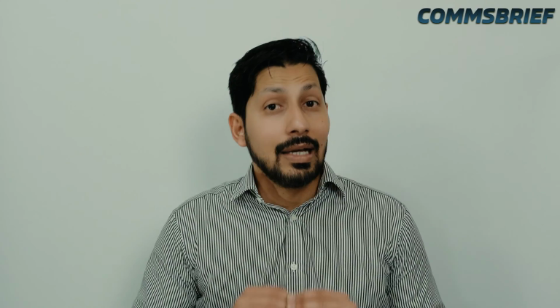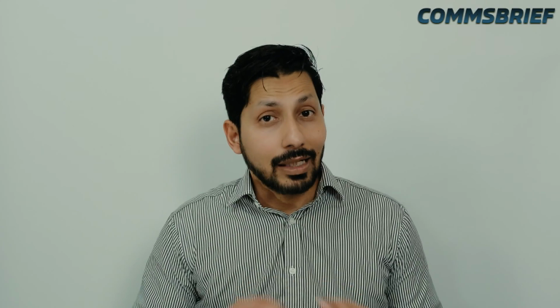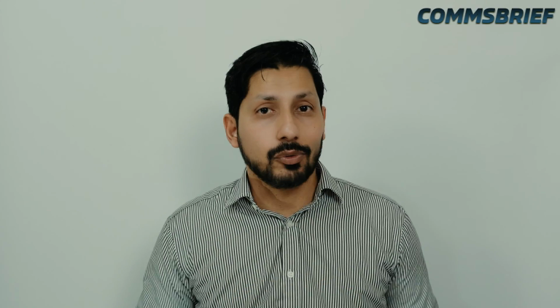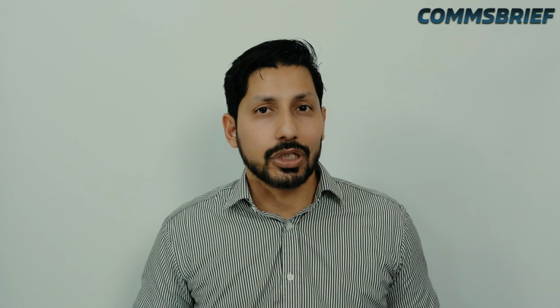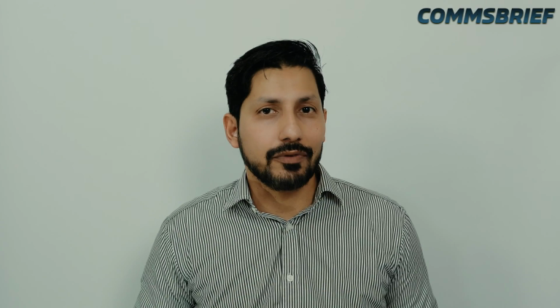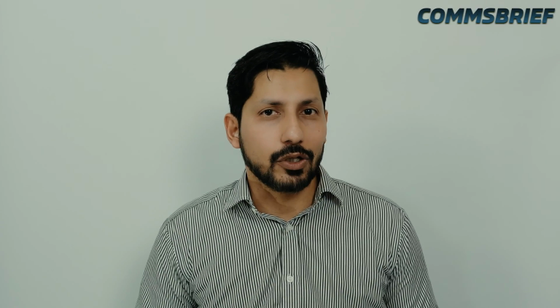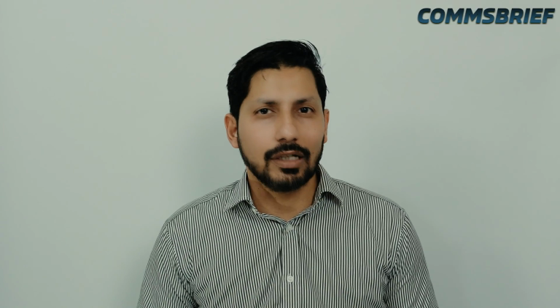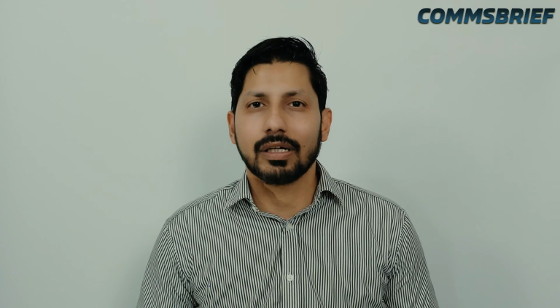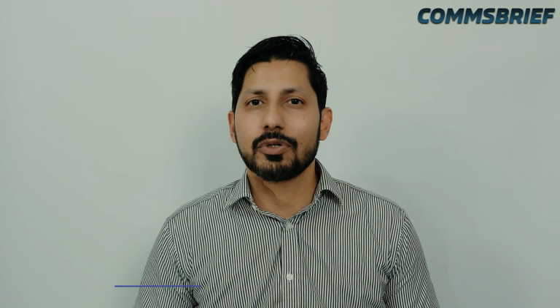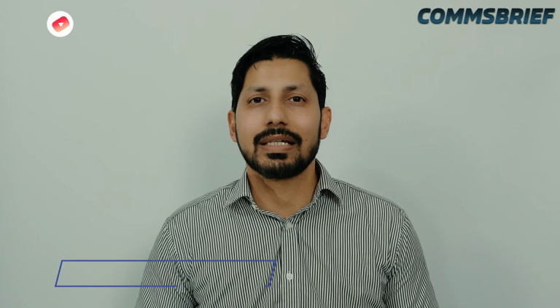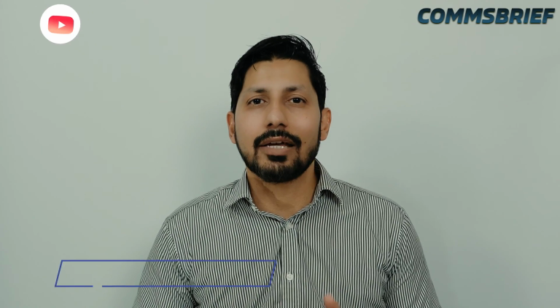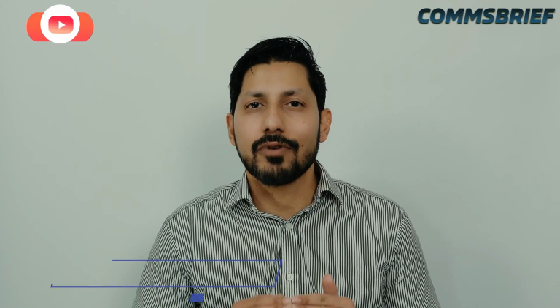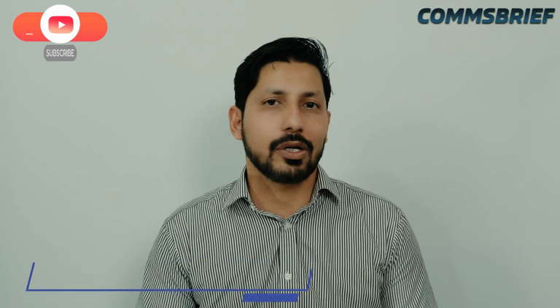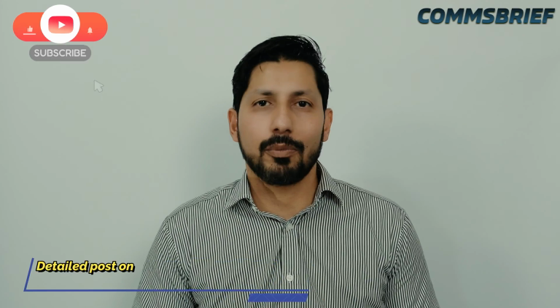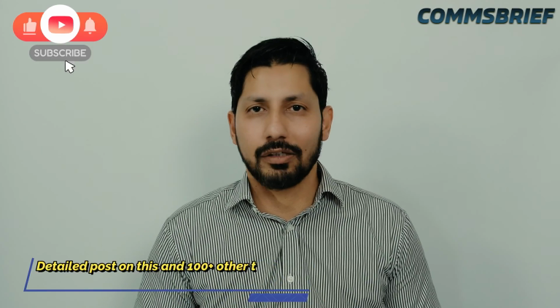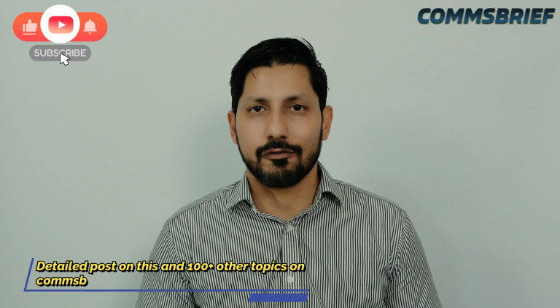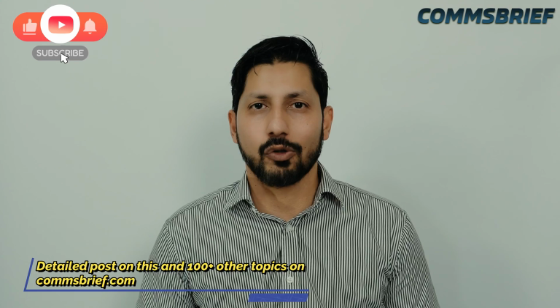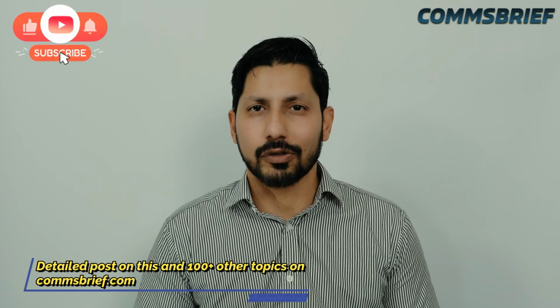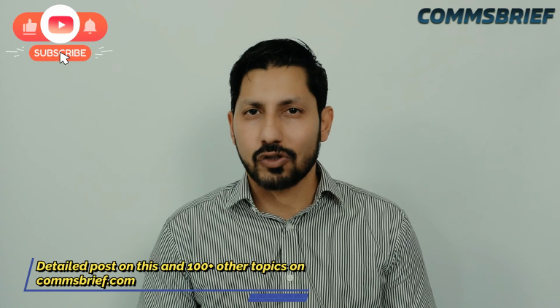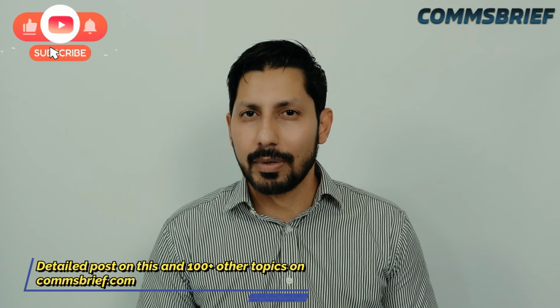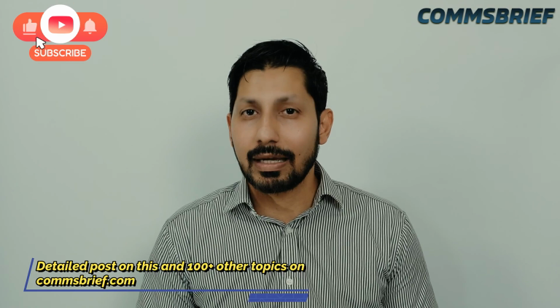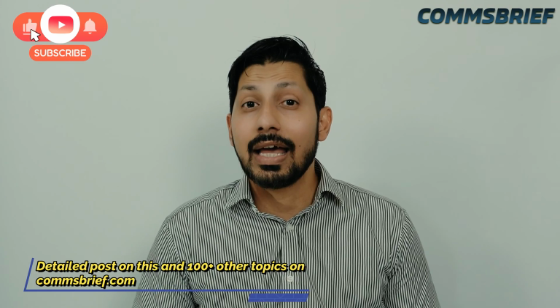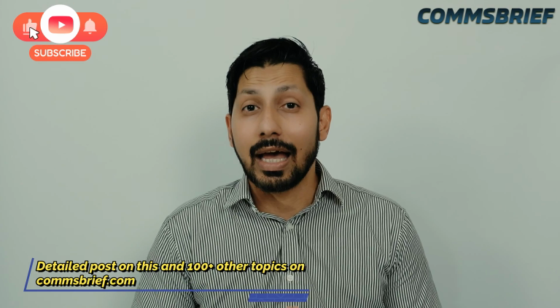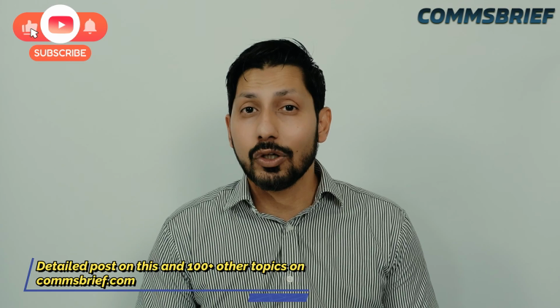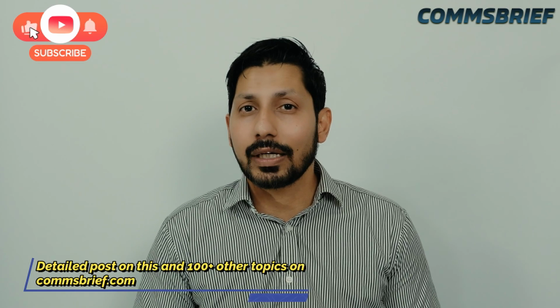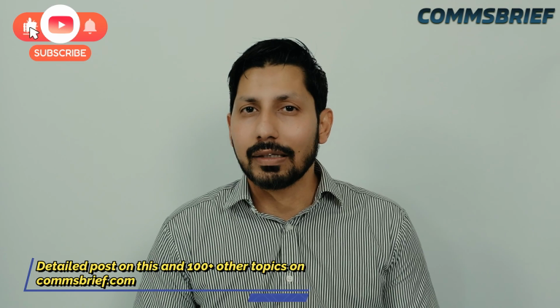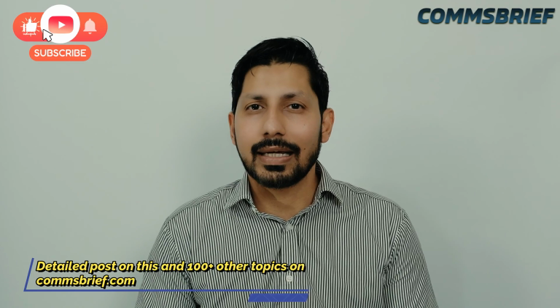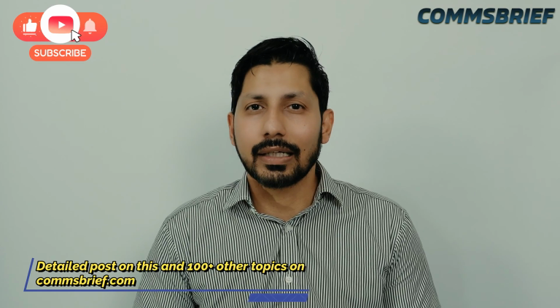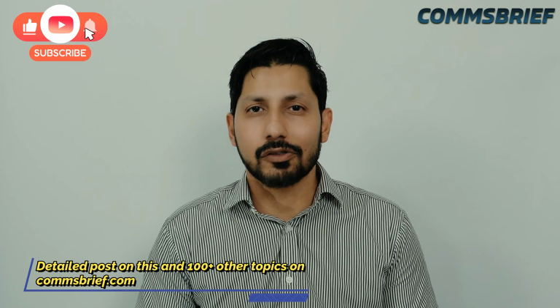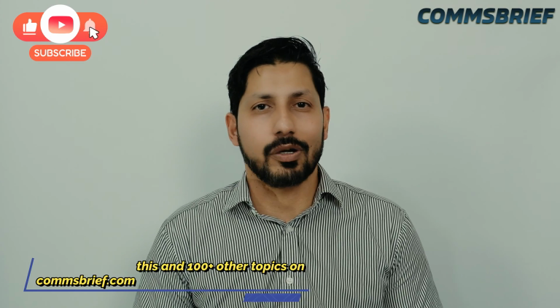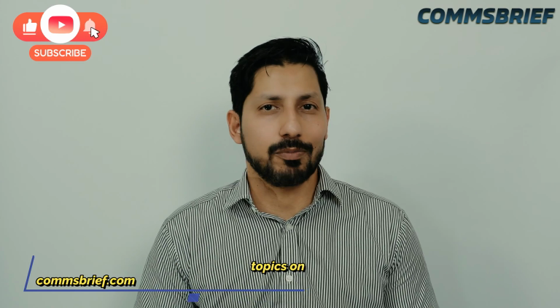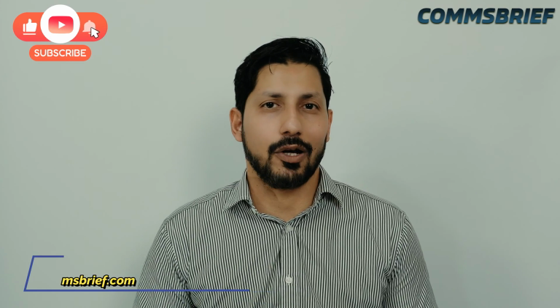Thanks for watching the video guys. I've written a very comprehensive post on this topic — have a look at the link in the description below.